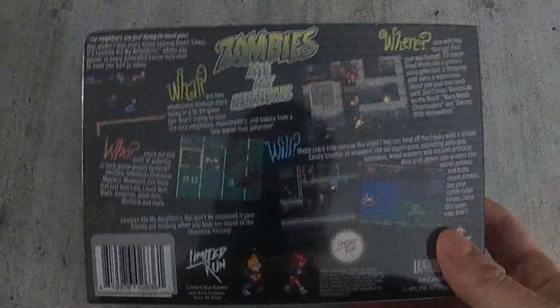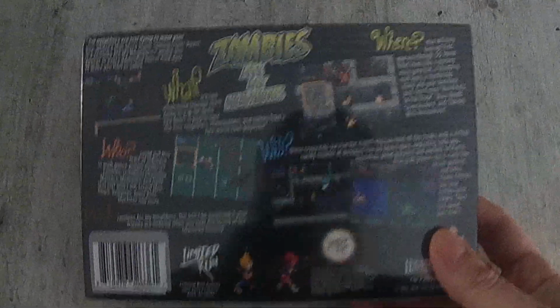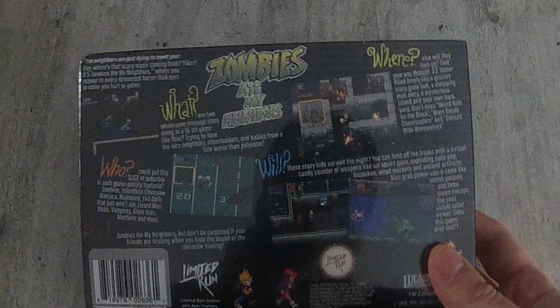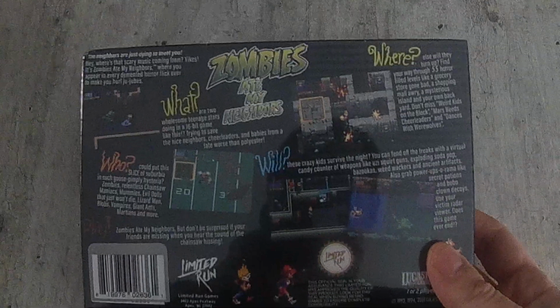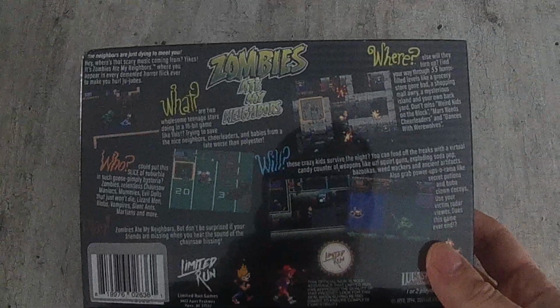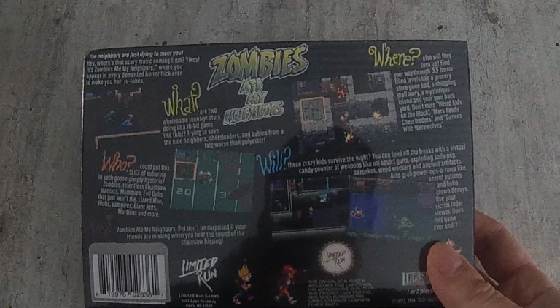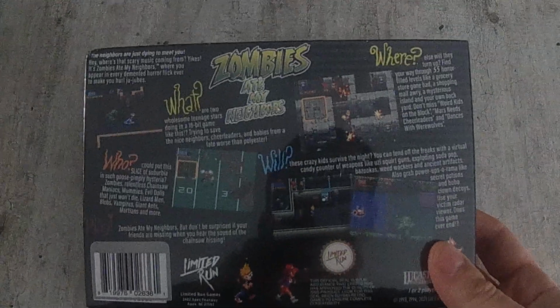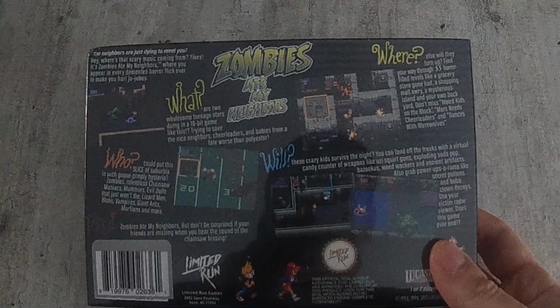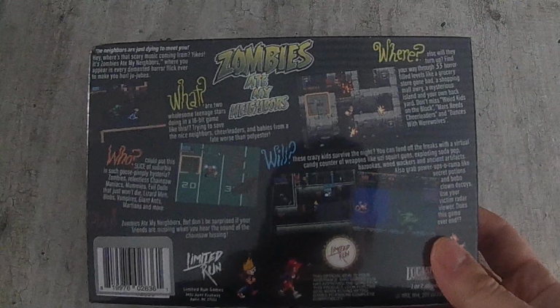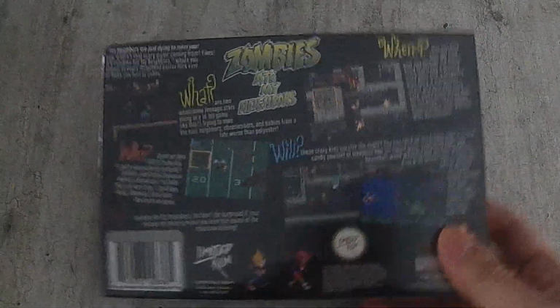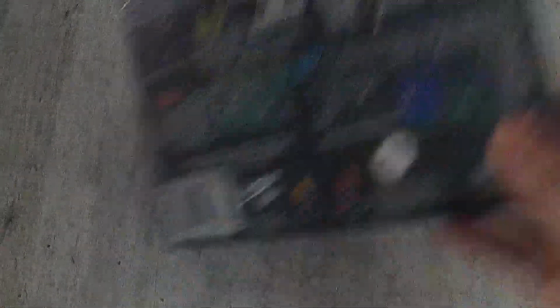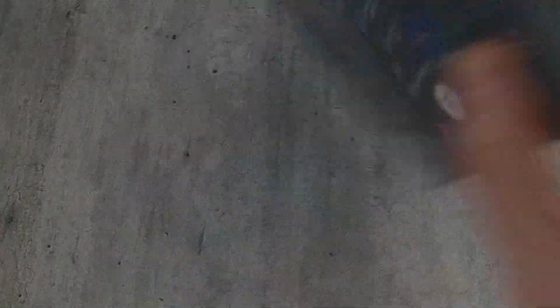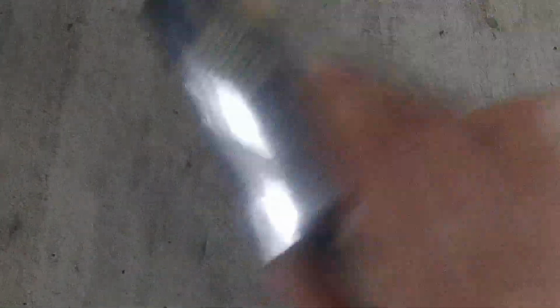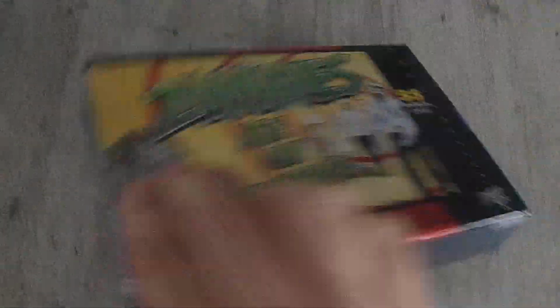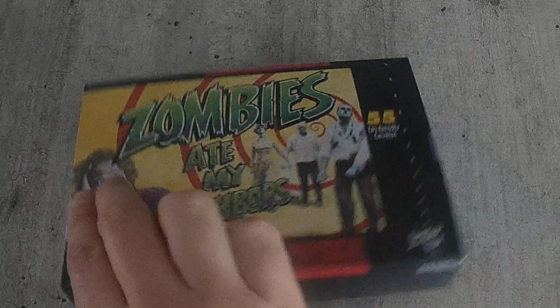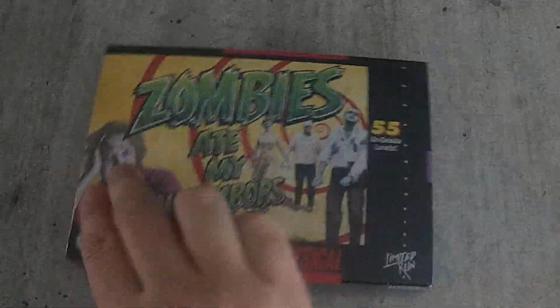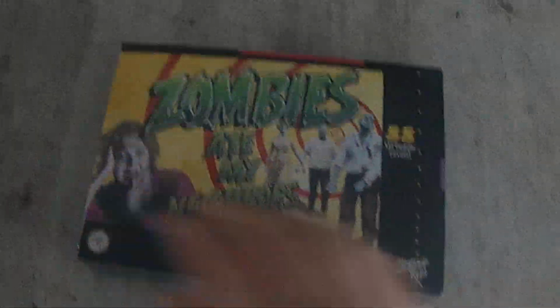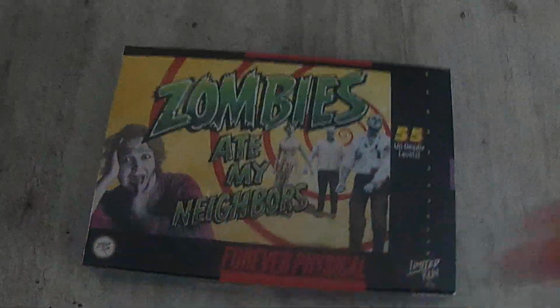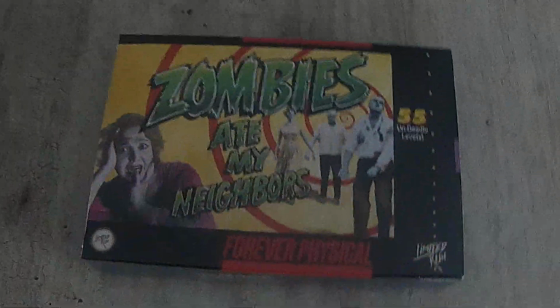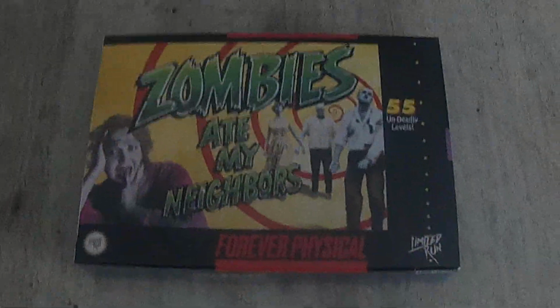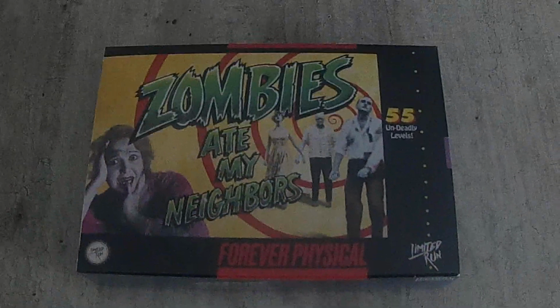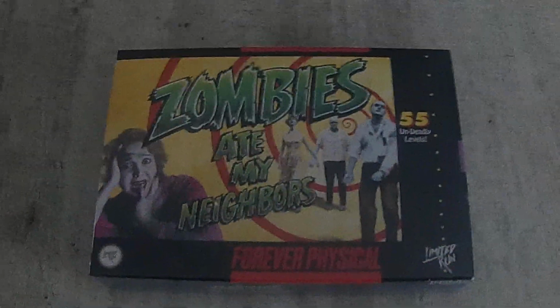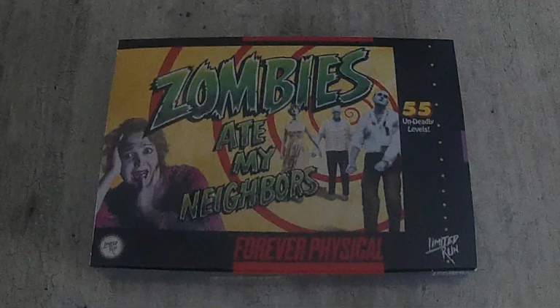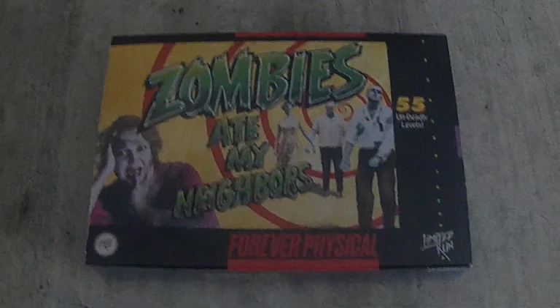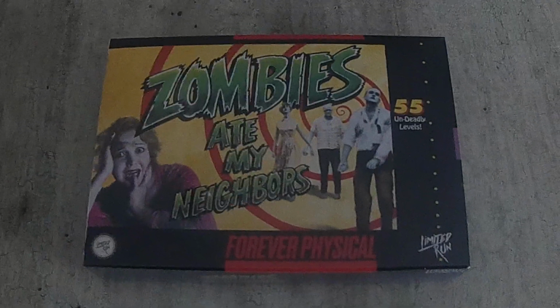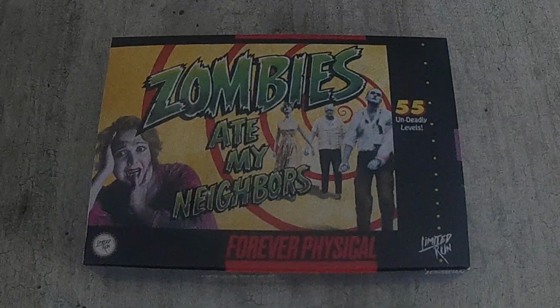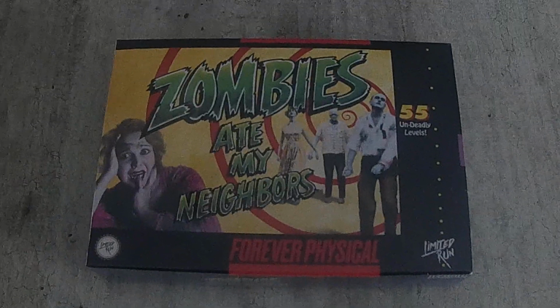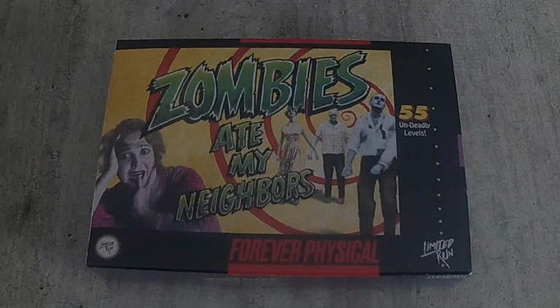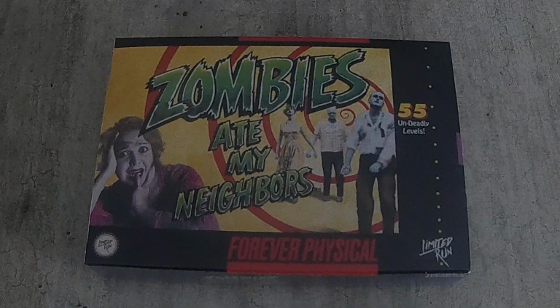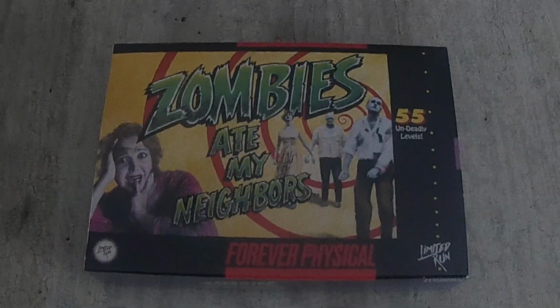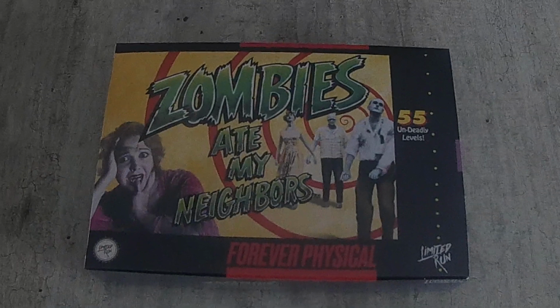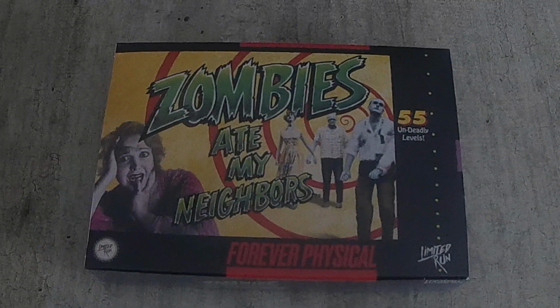The Zombies Ate My Neighbors is the grey cart version. That wraps up my pickups for the month of January. Thanks for watching.